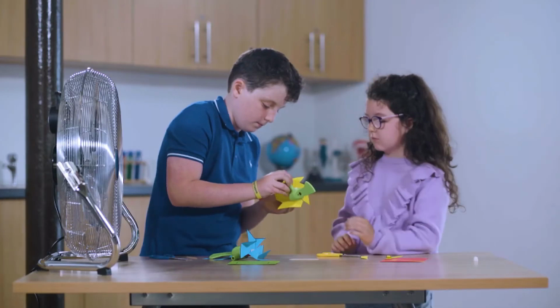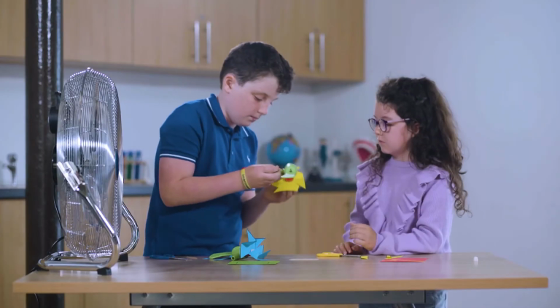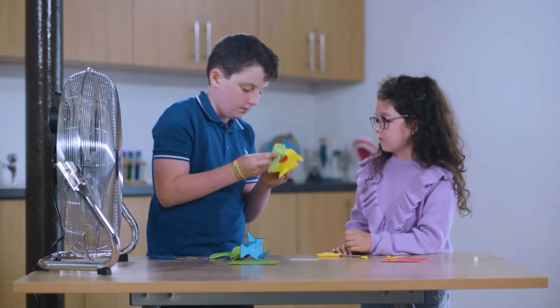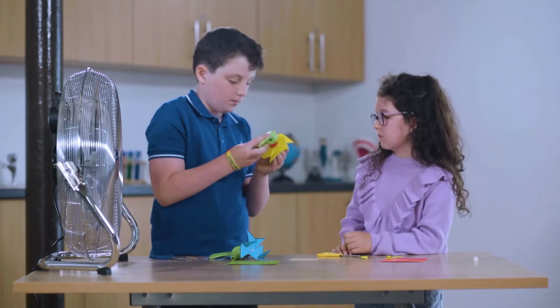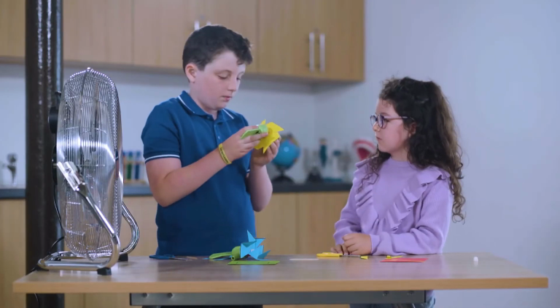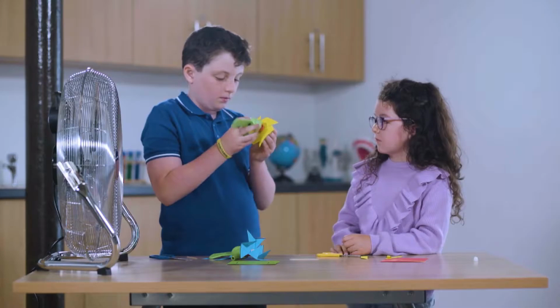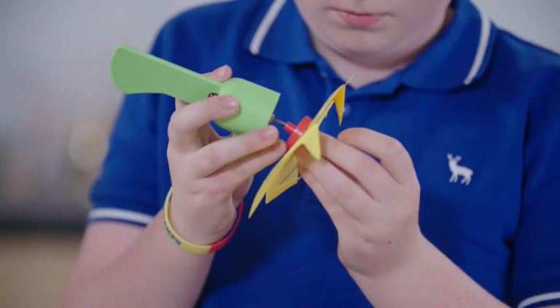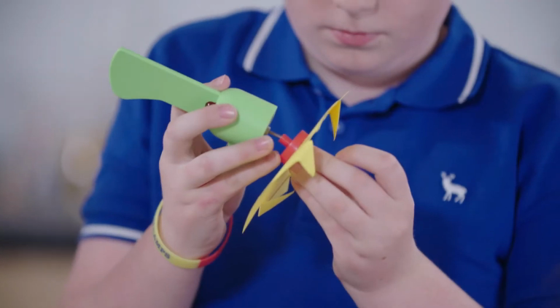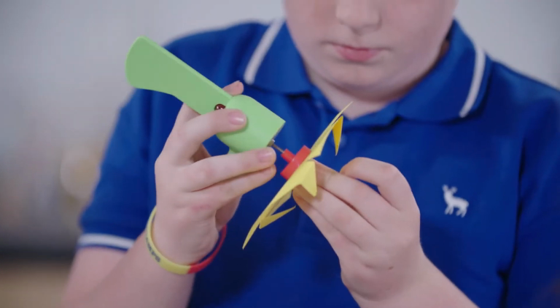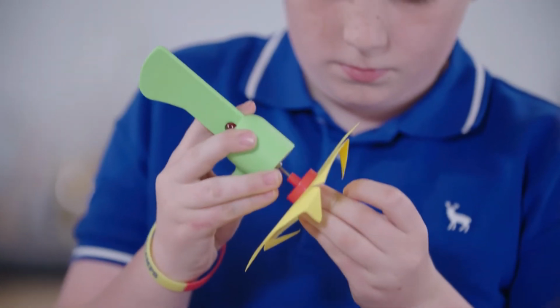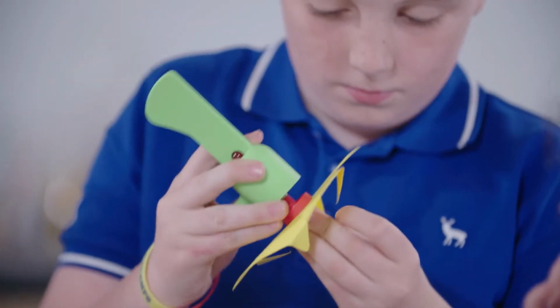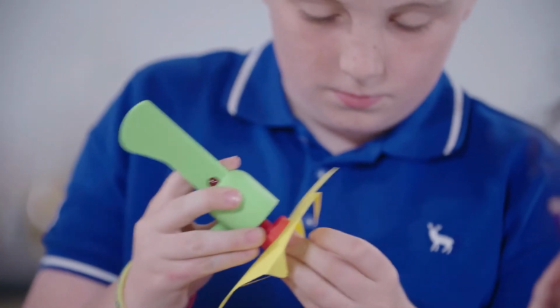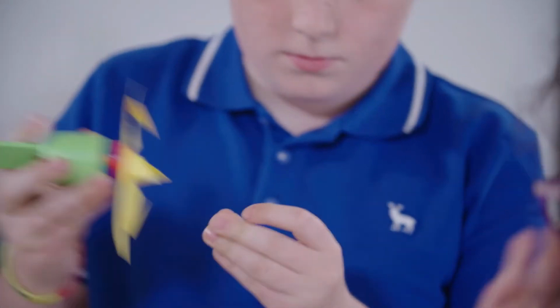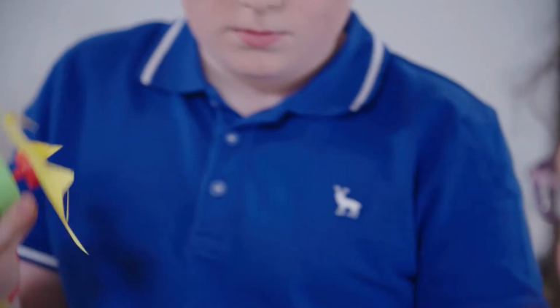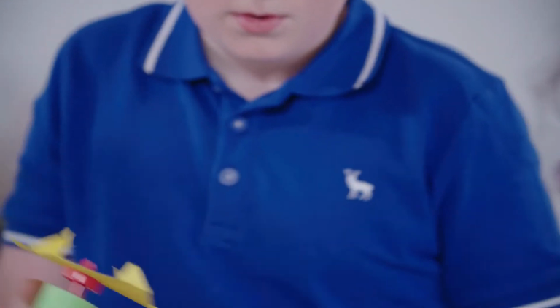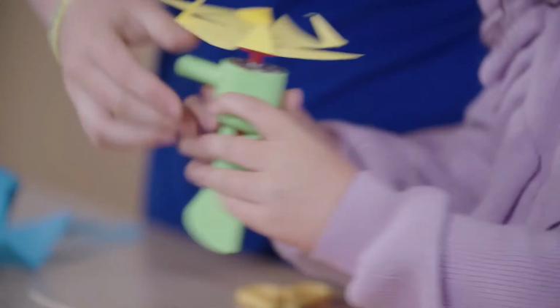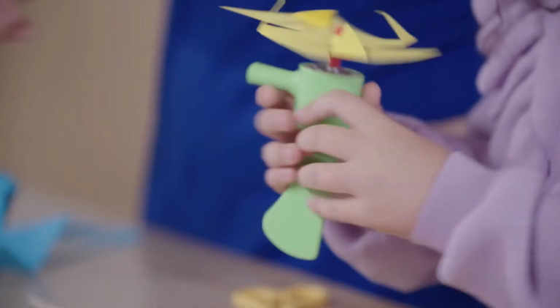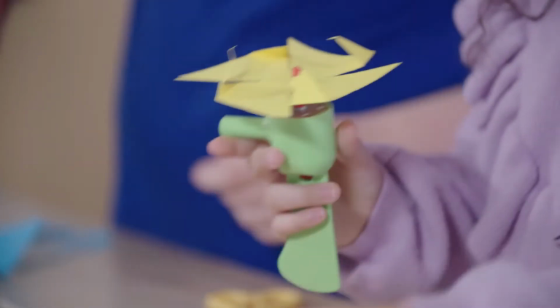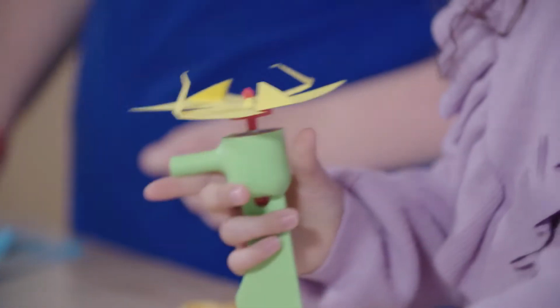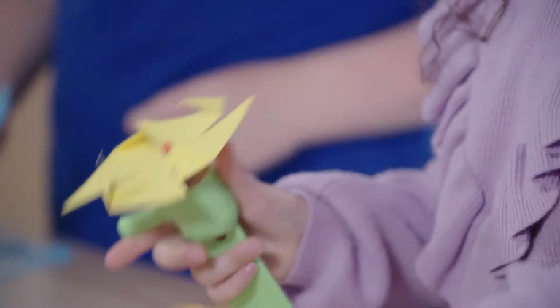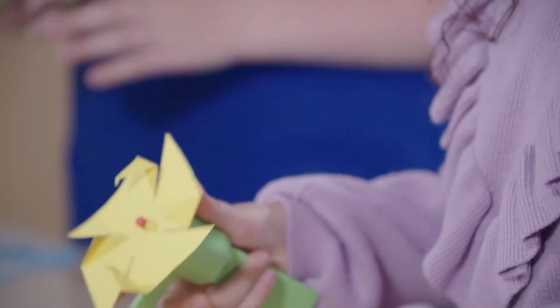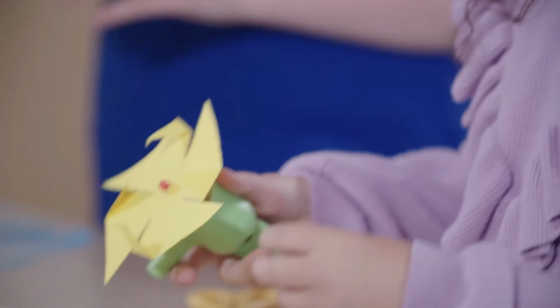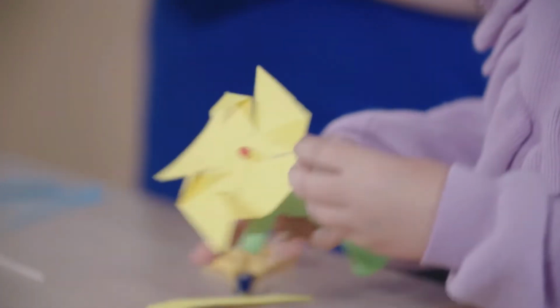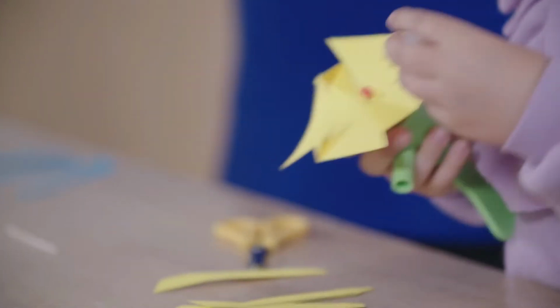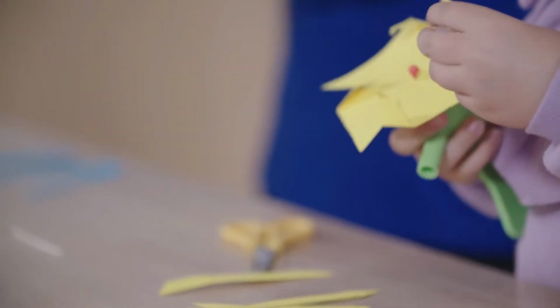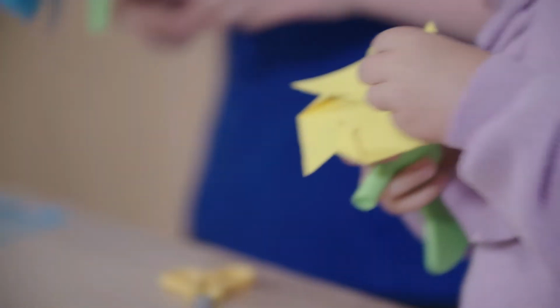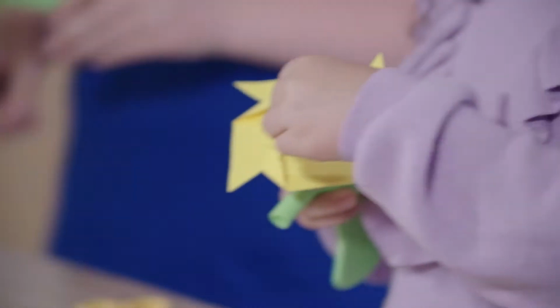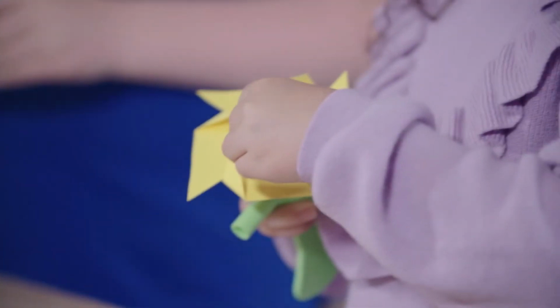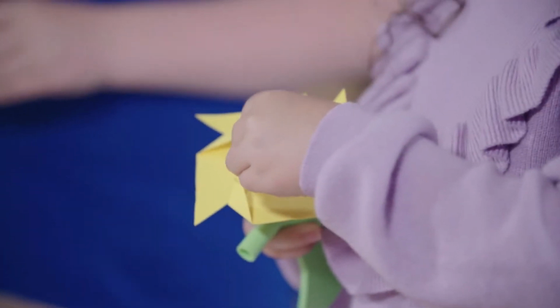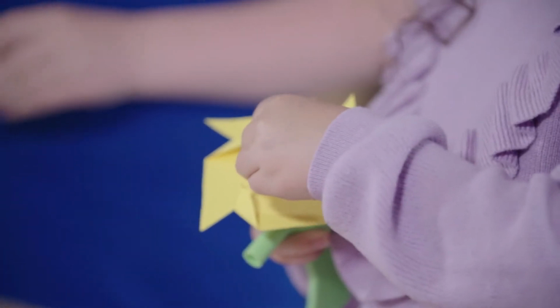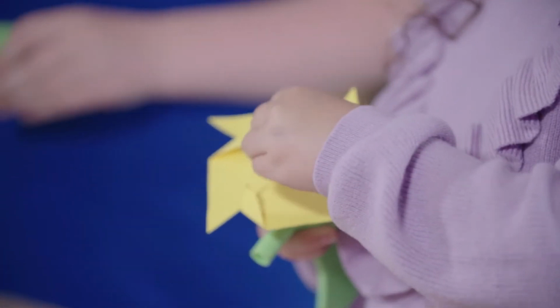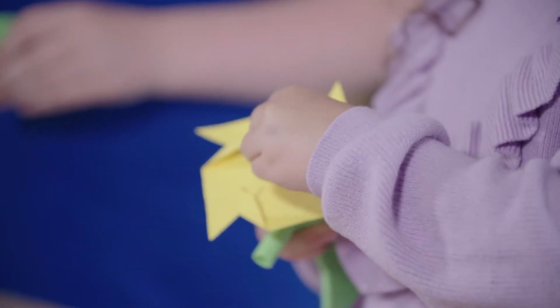Next, they're attaching the blades to their turbines. And now it's time to try and make some electricity.